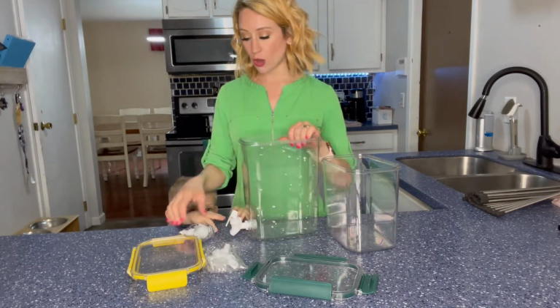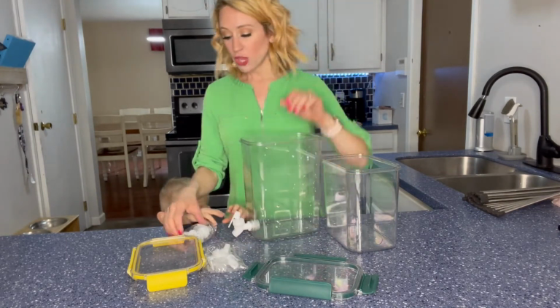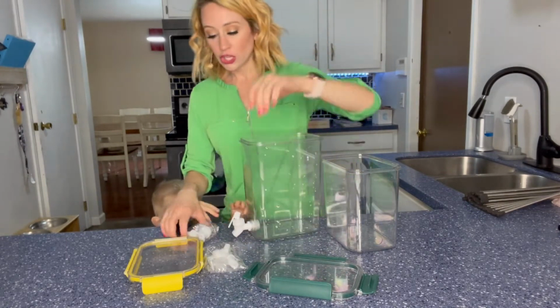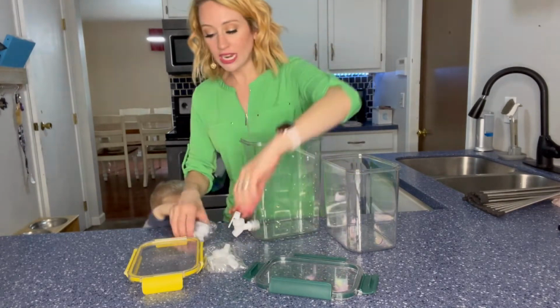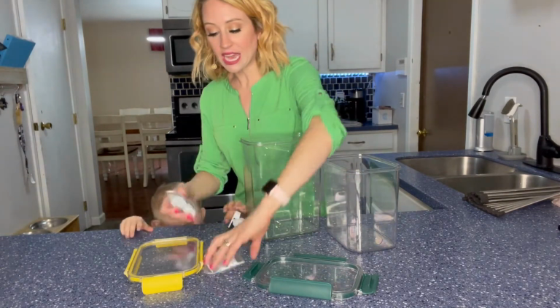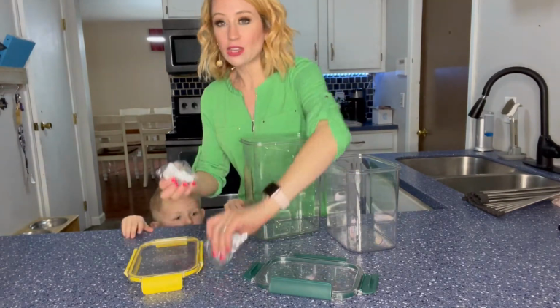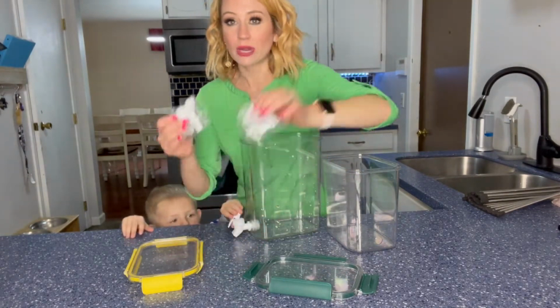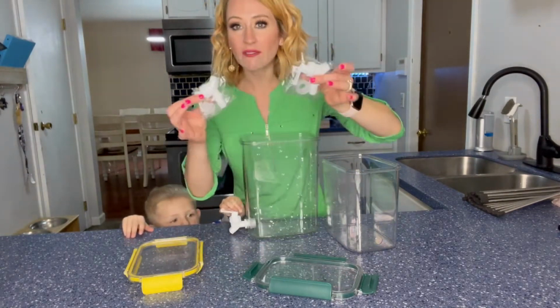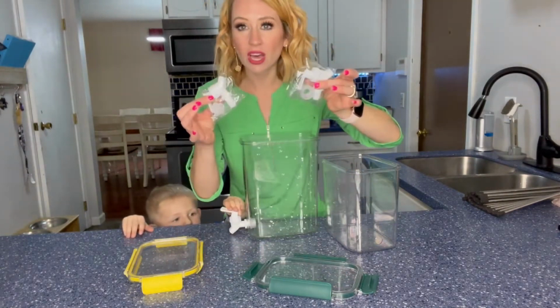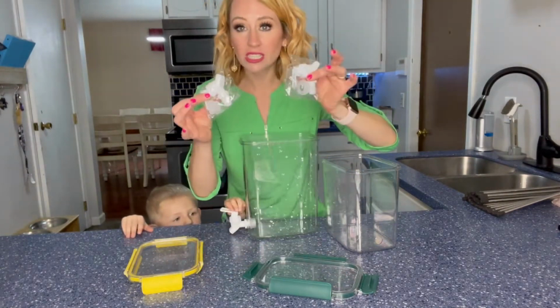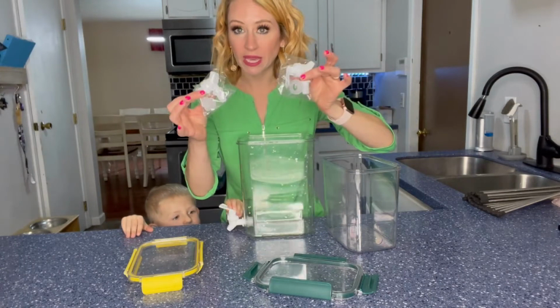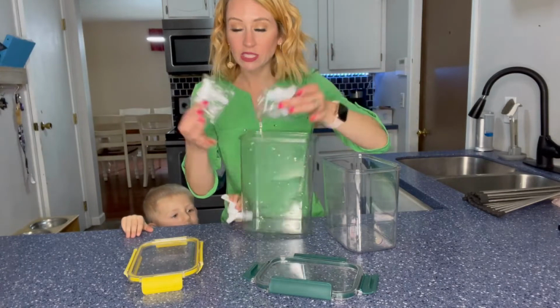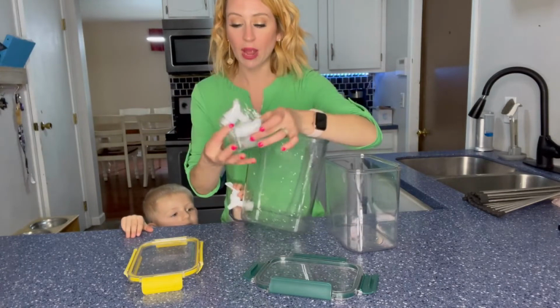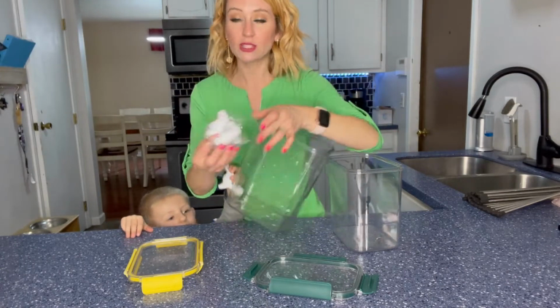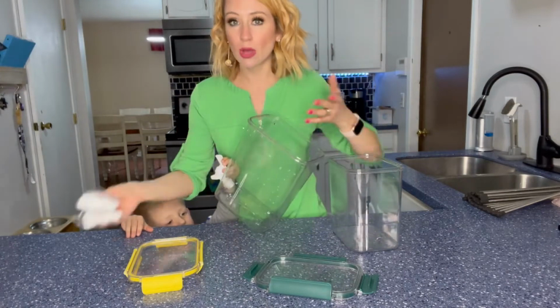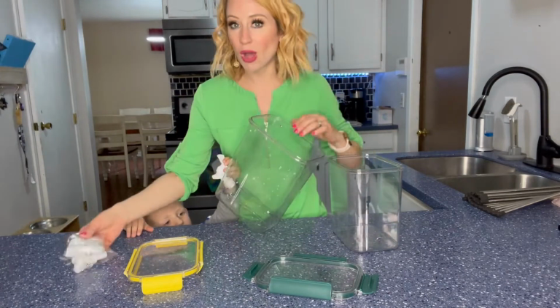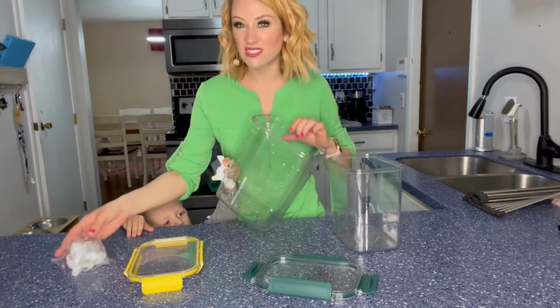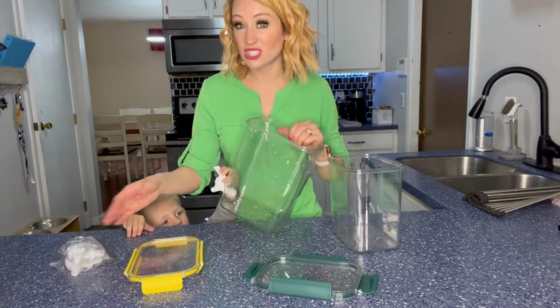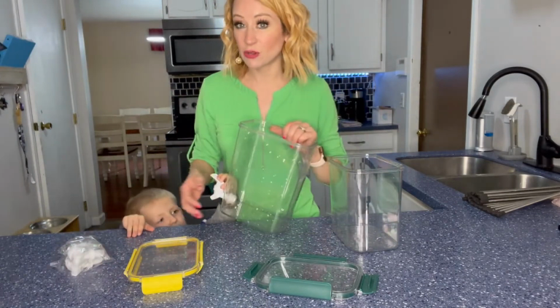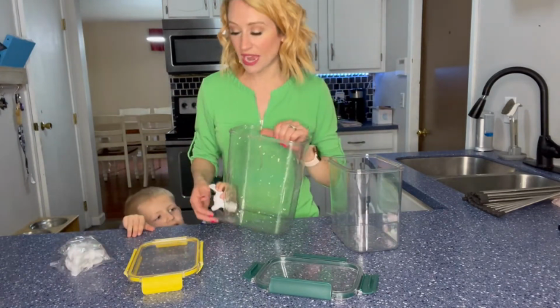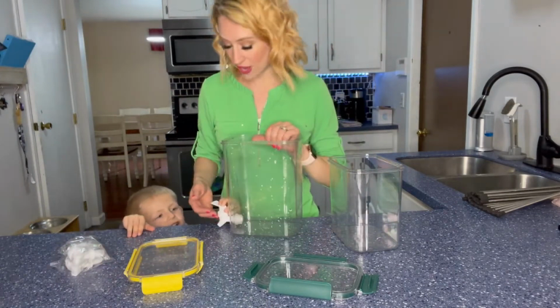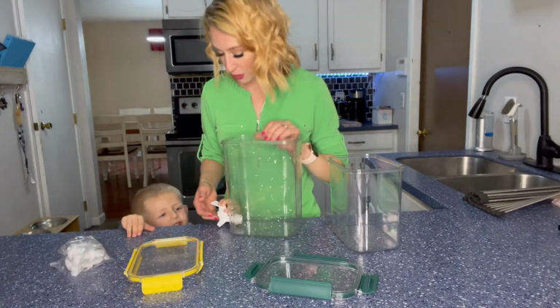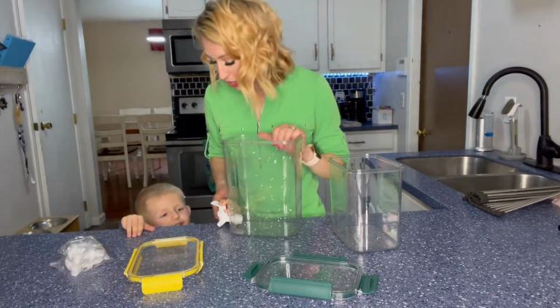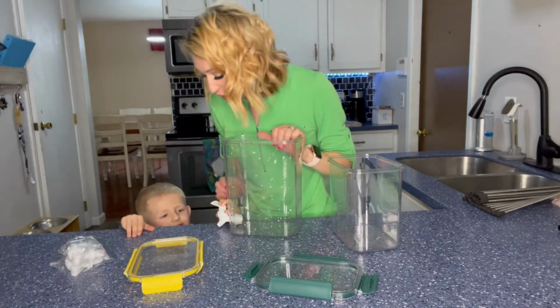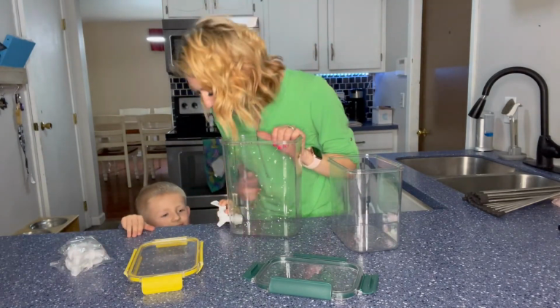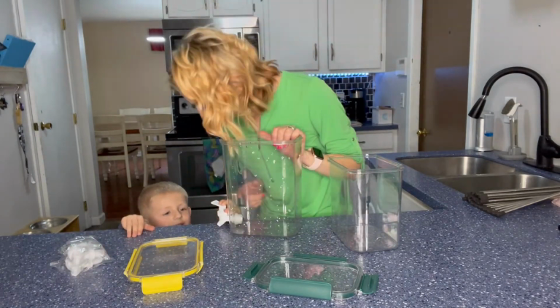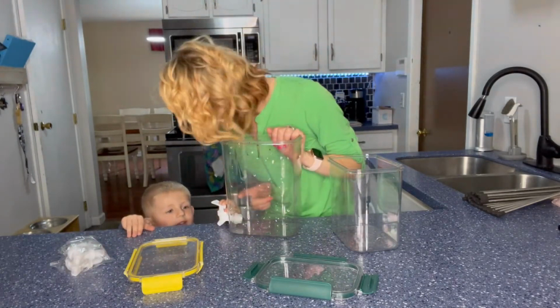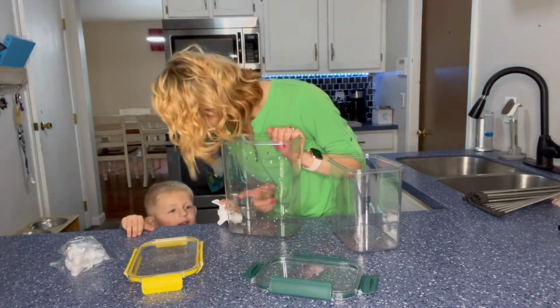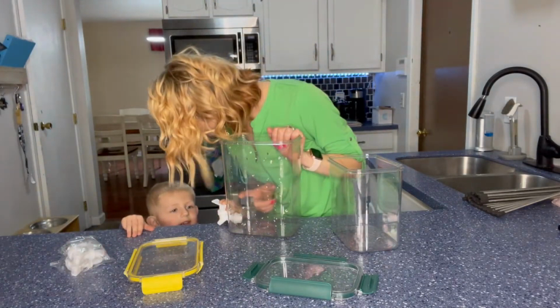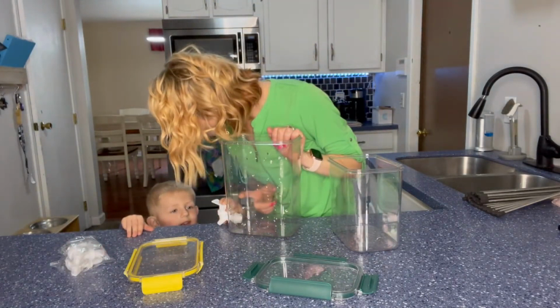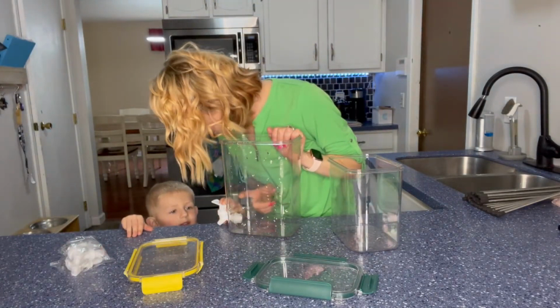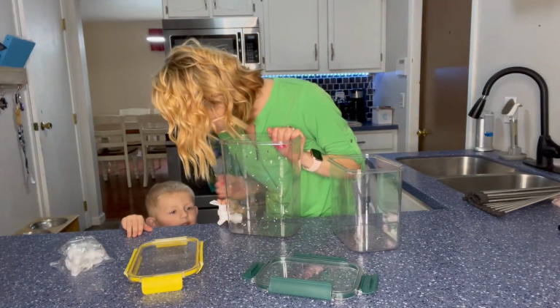You're going to get three pitchers. If you need another one, we'll definitely put some water in there and show you how it works.